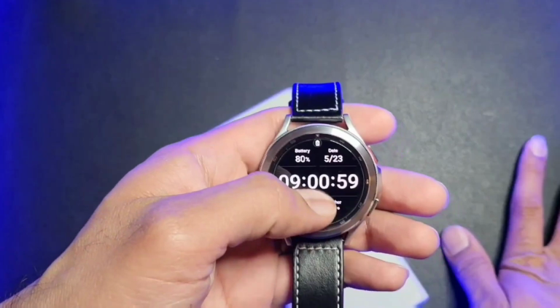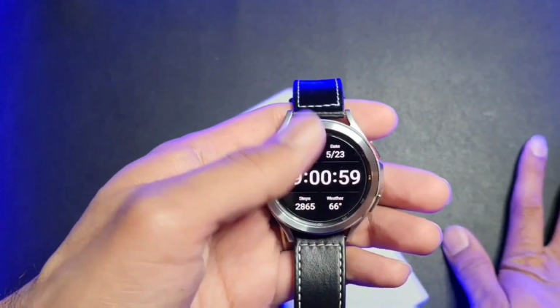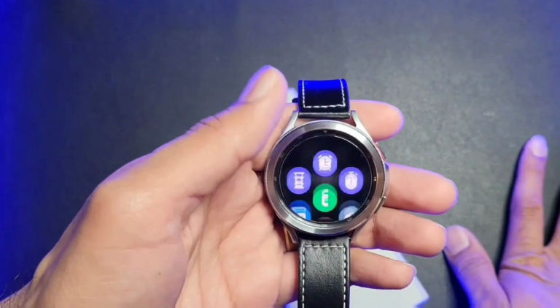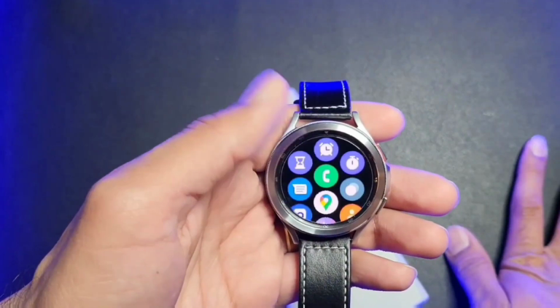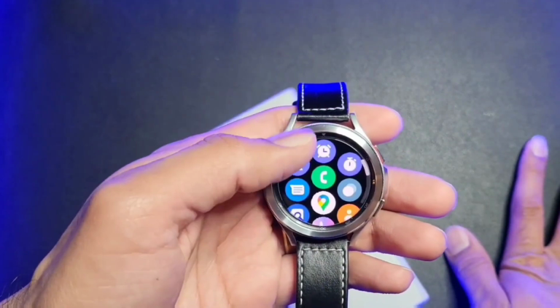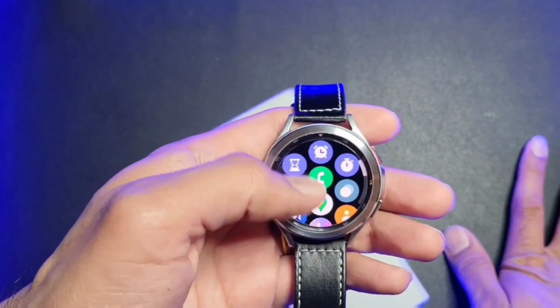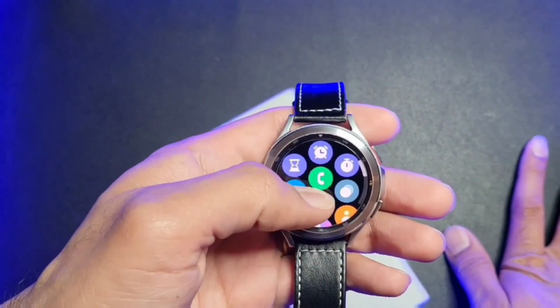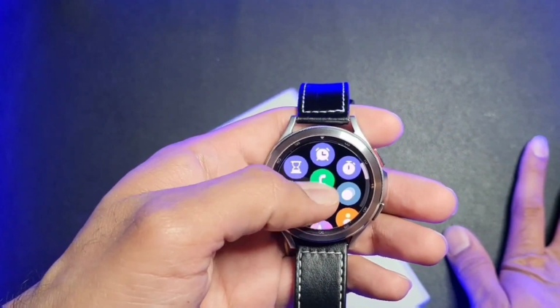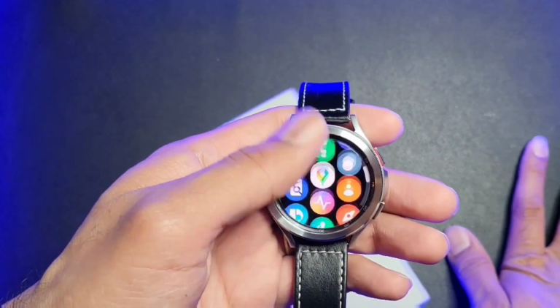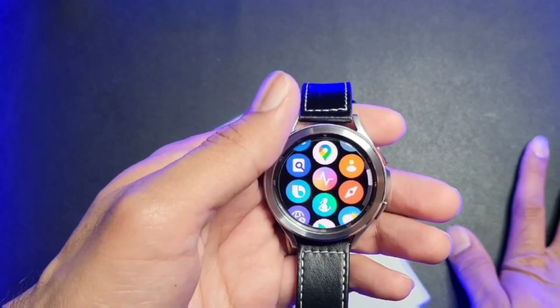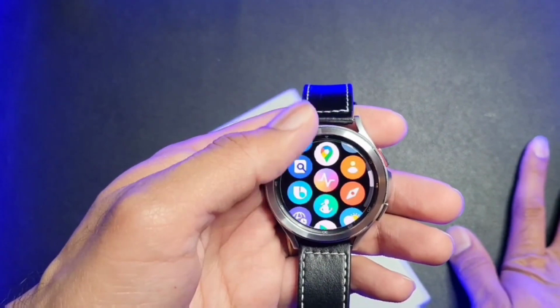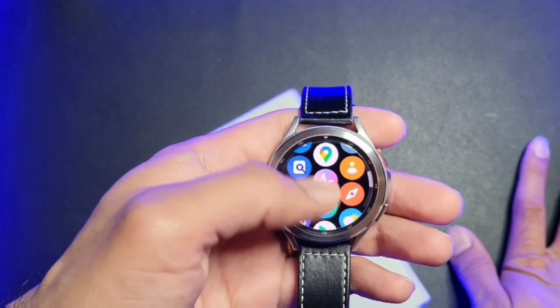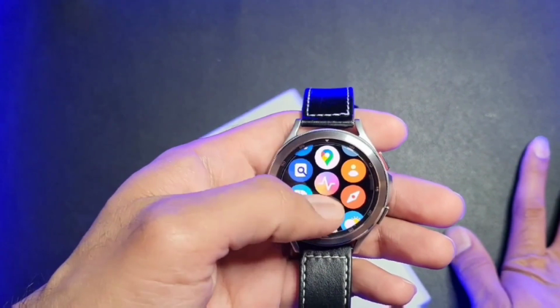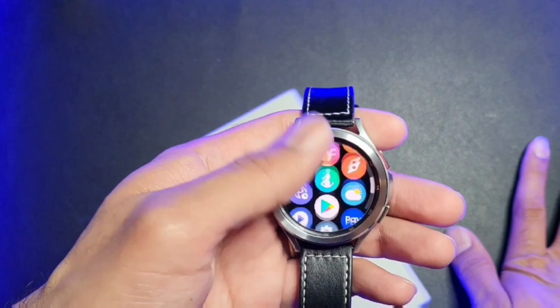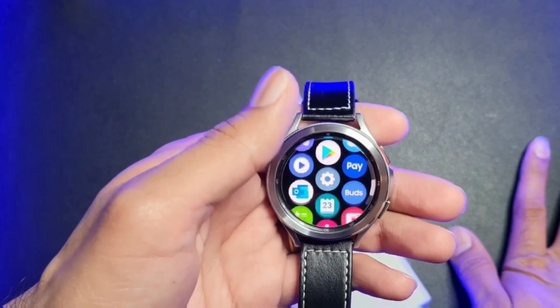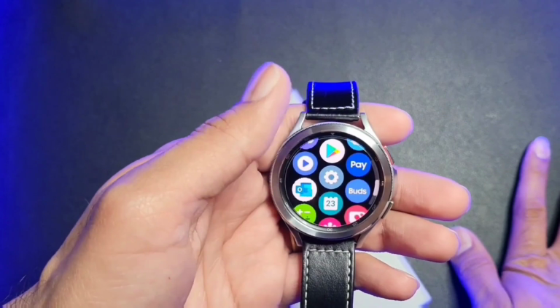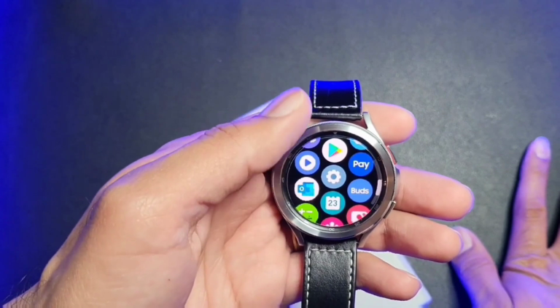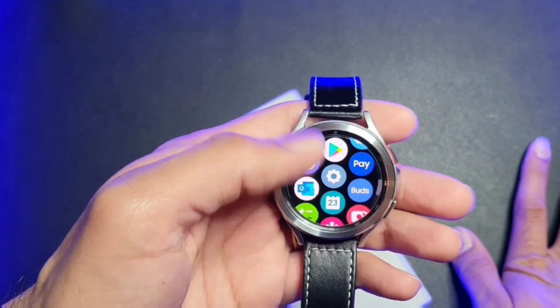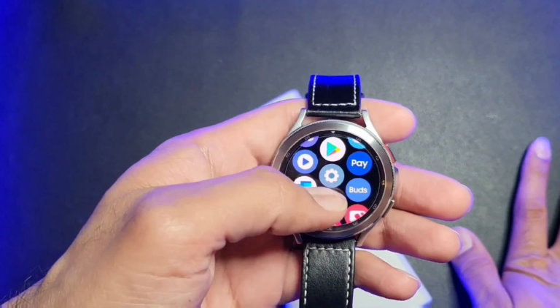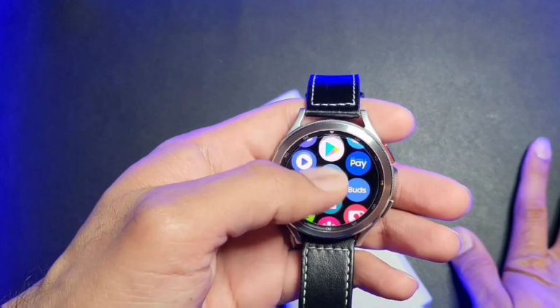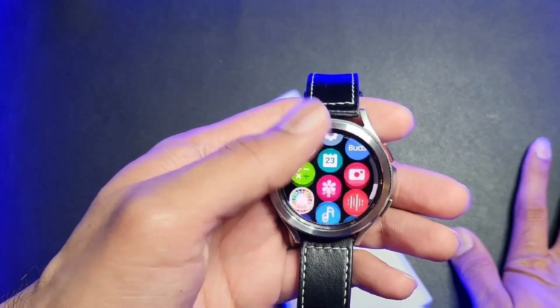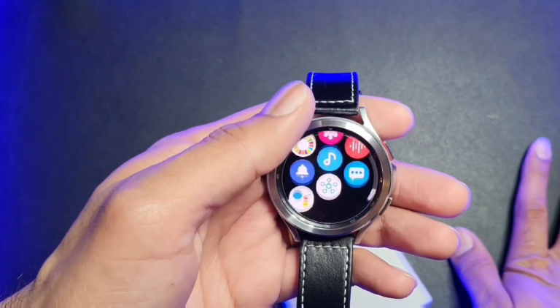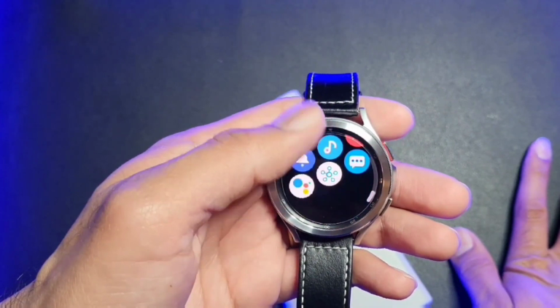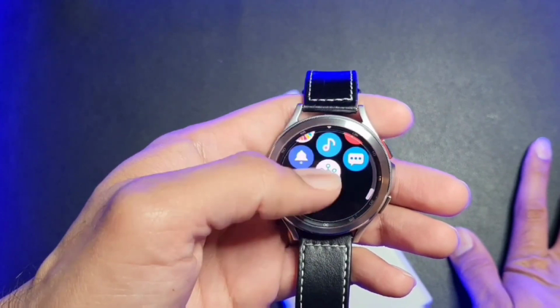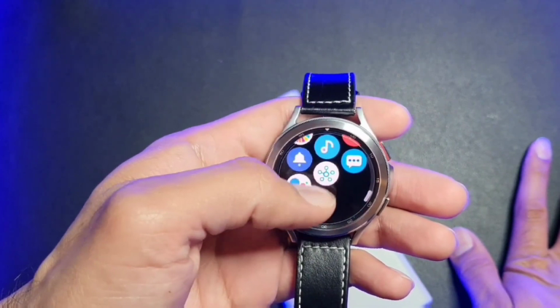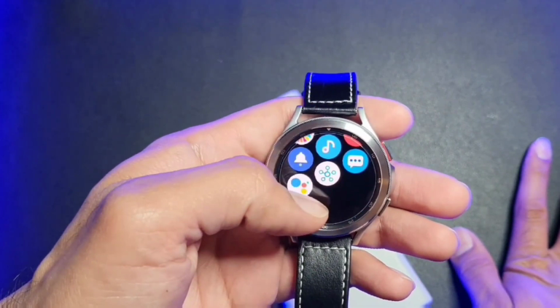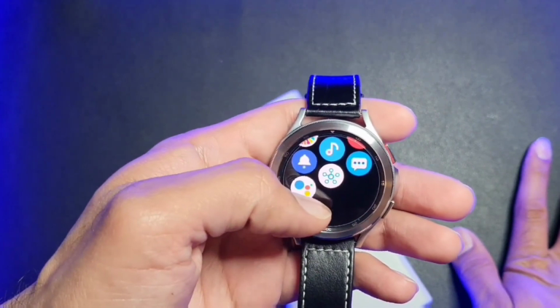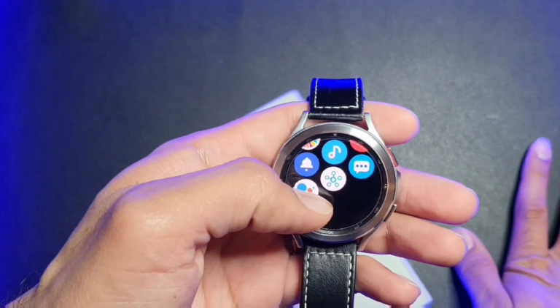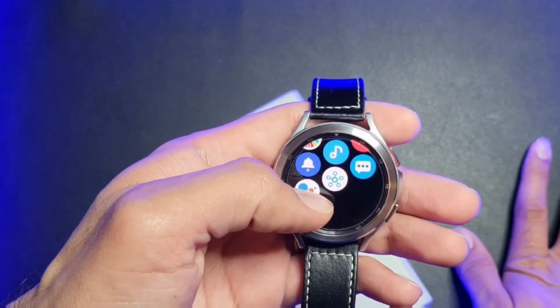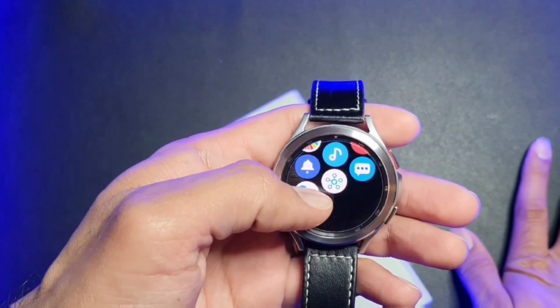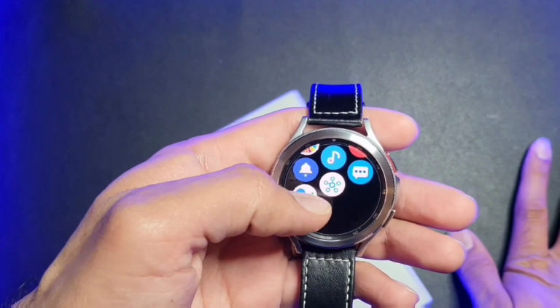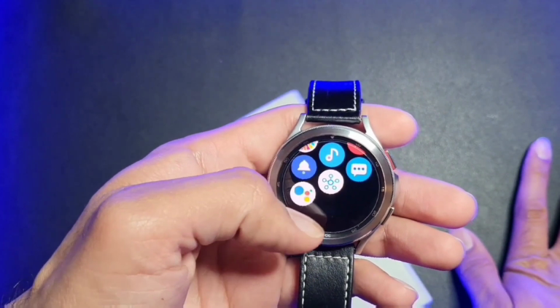It's not enabled by default, but I'll show you how to do that in just a second. Right now the Google Assistant should be in your app drawer. I'm going to show you a quicker way to get to it by assigning it to your Home key.